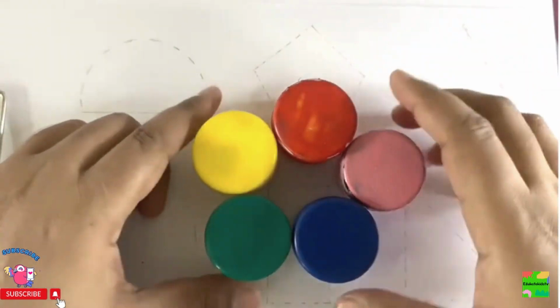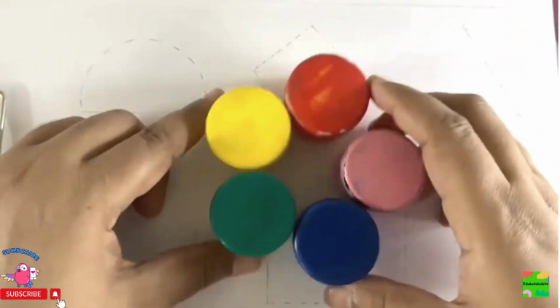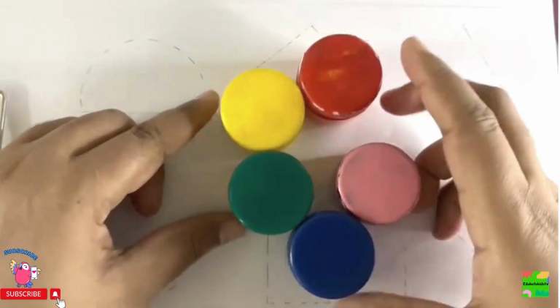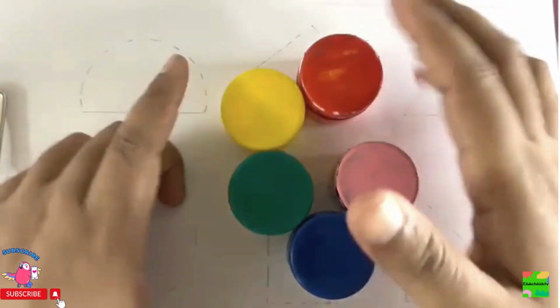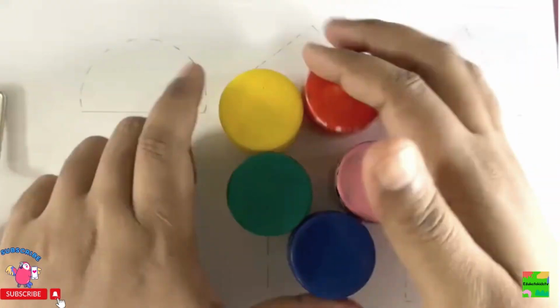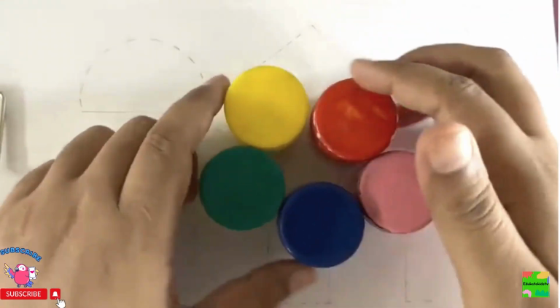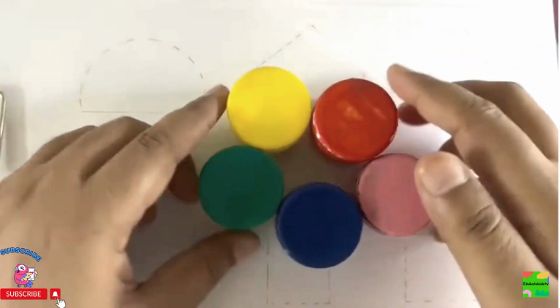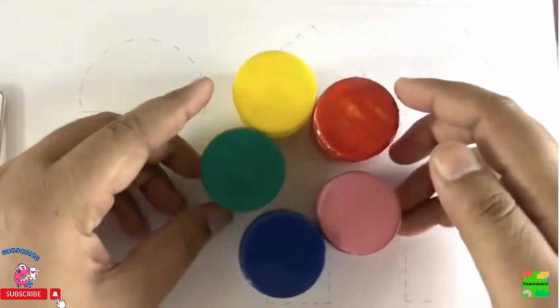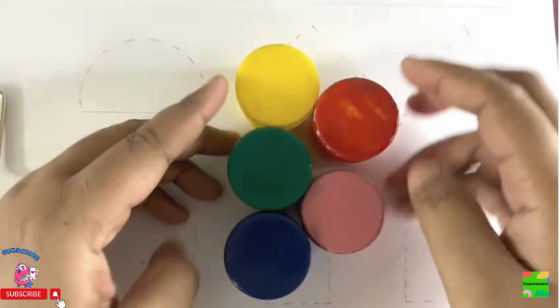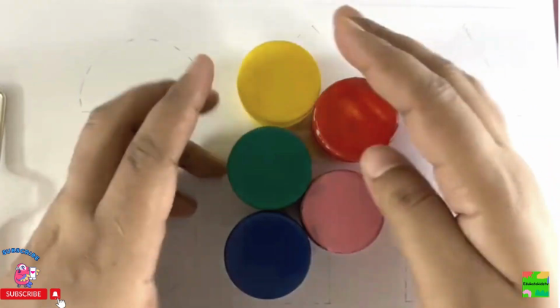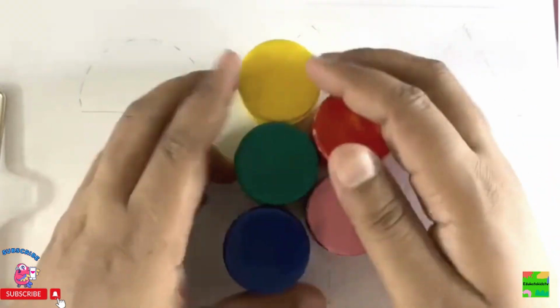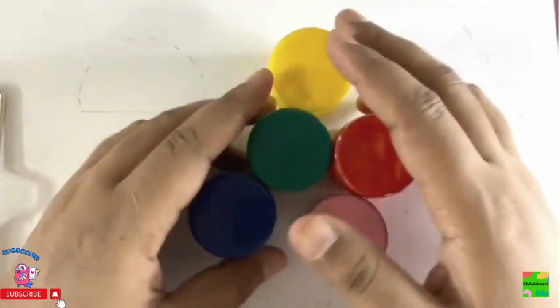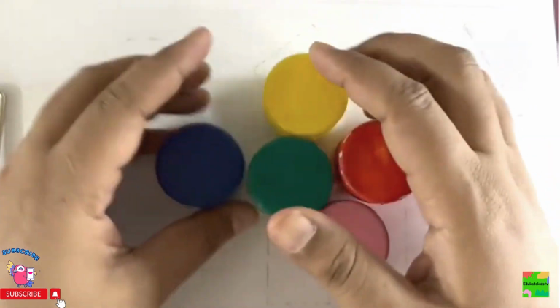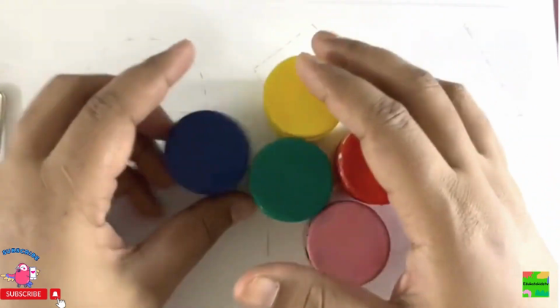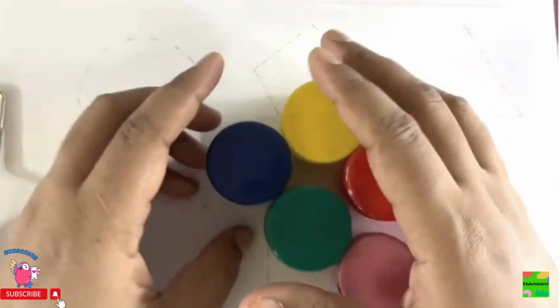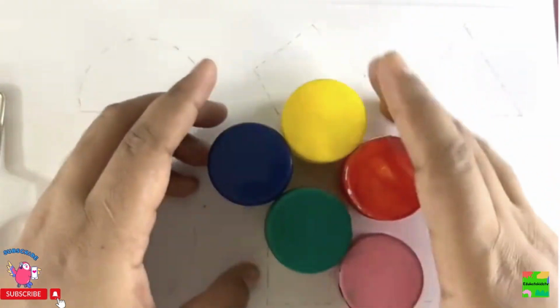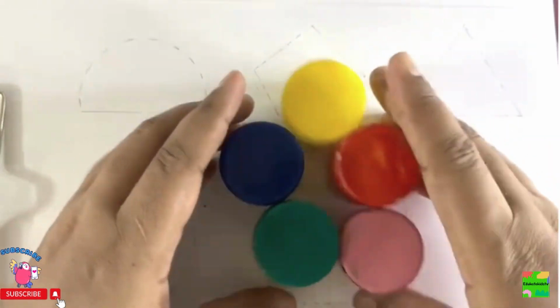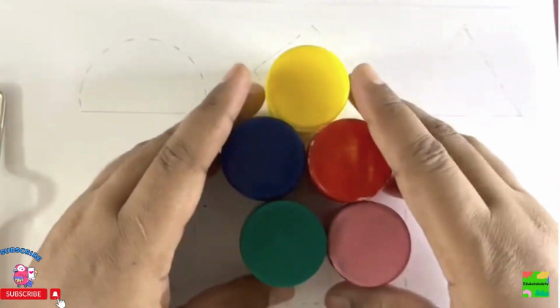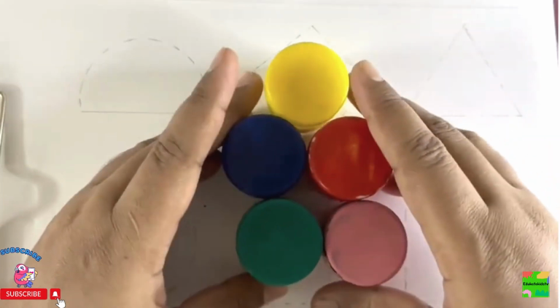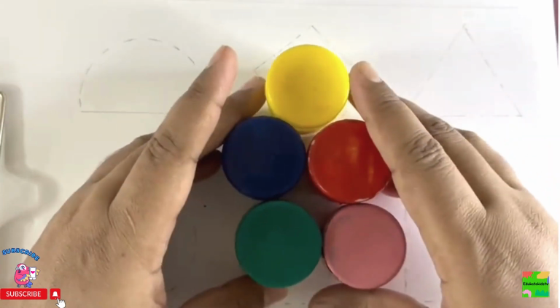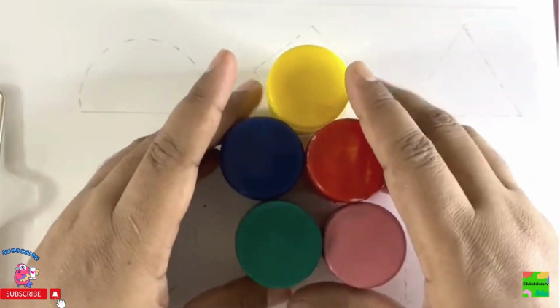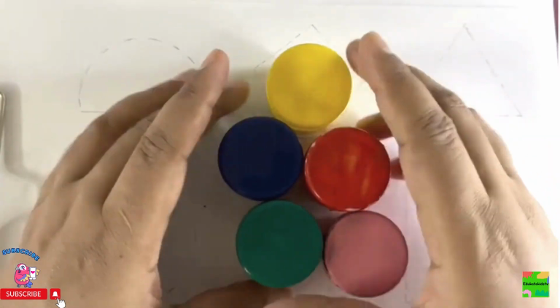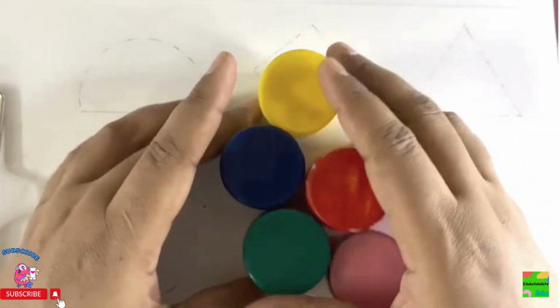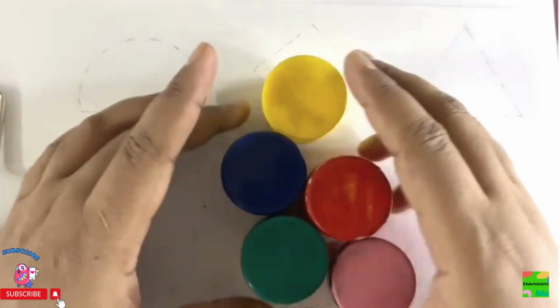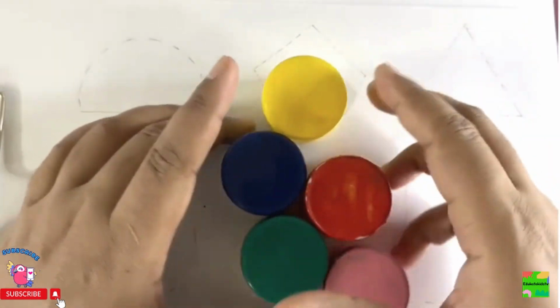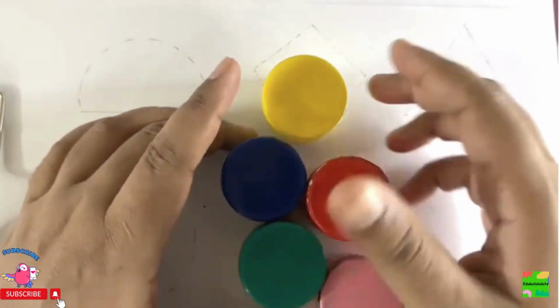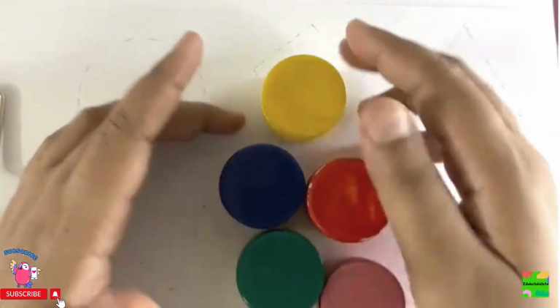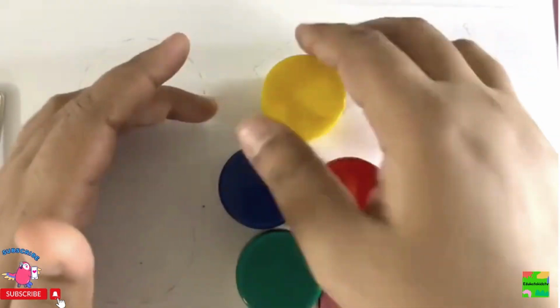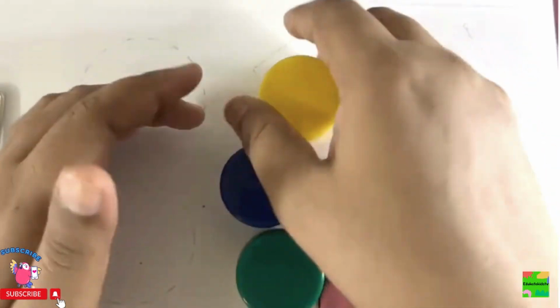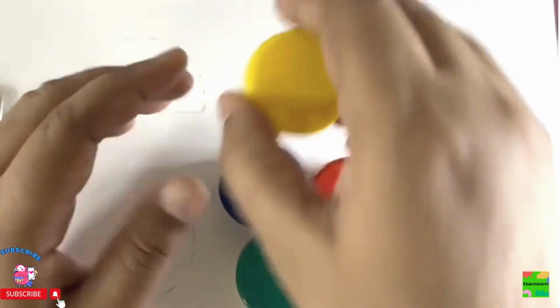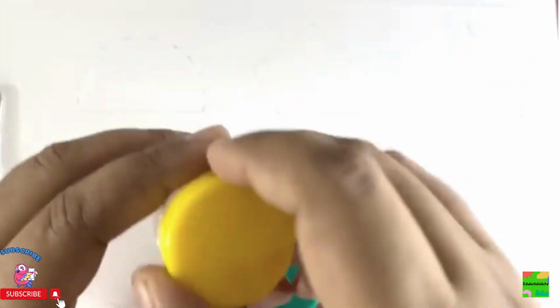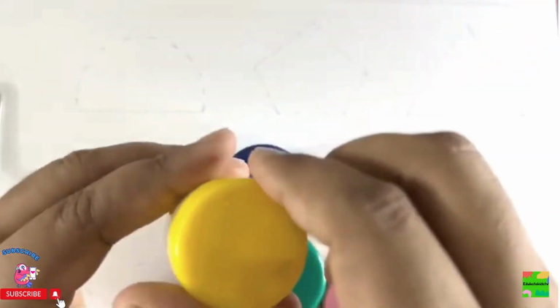These are colors. What are they? They are colors. And then we will learn some shapes and draw them.